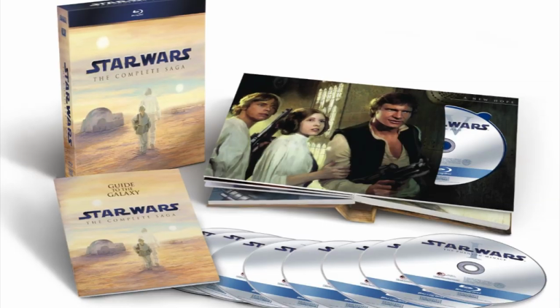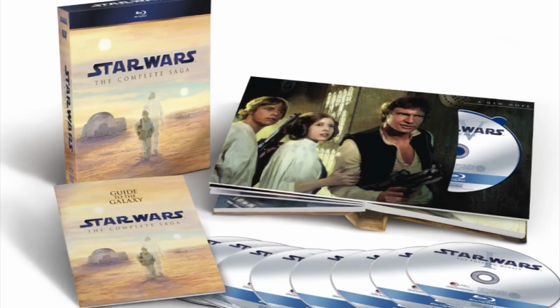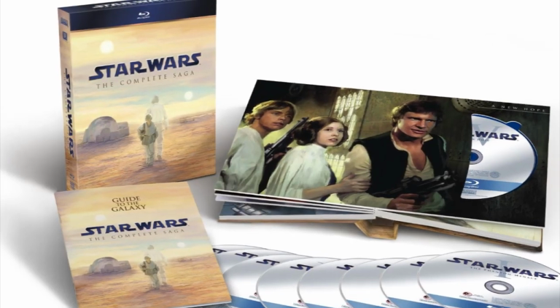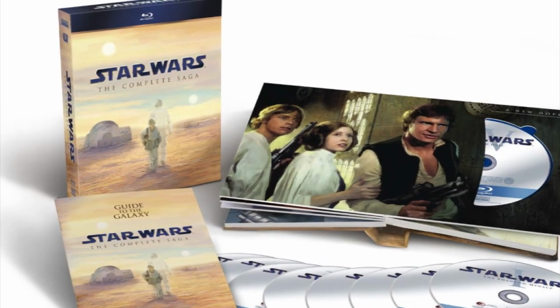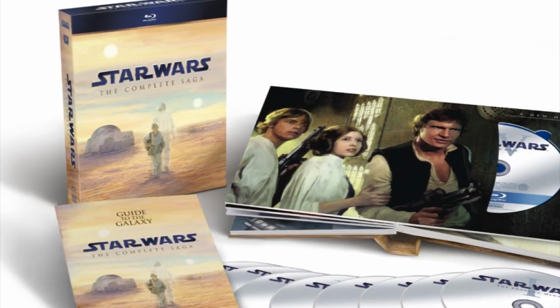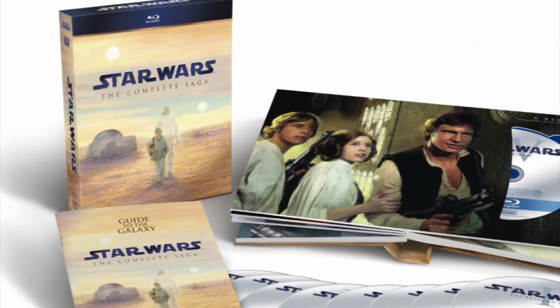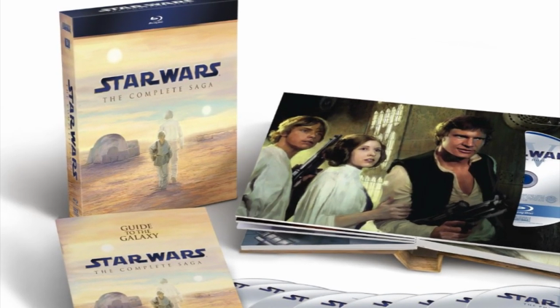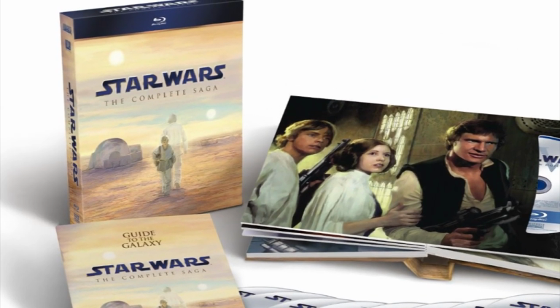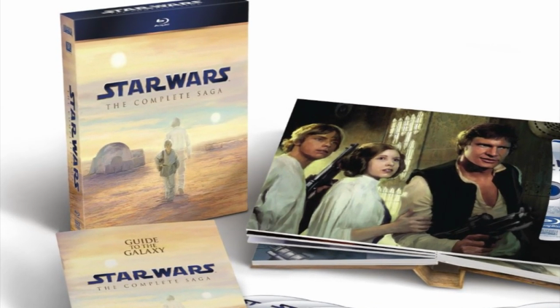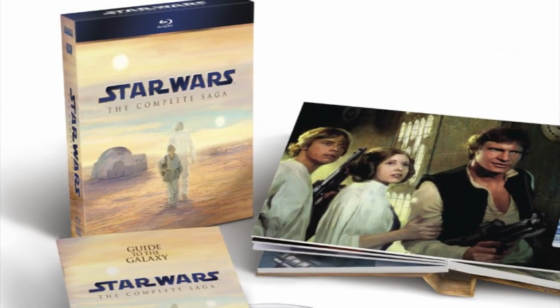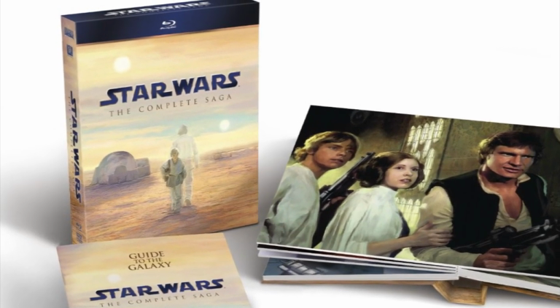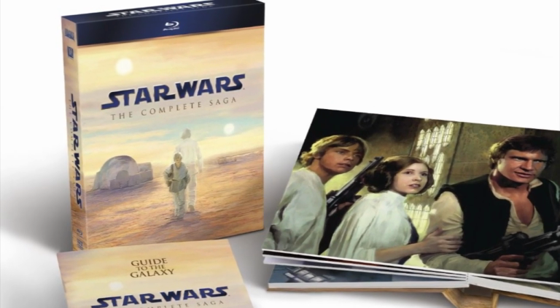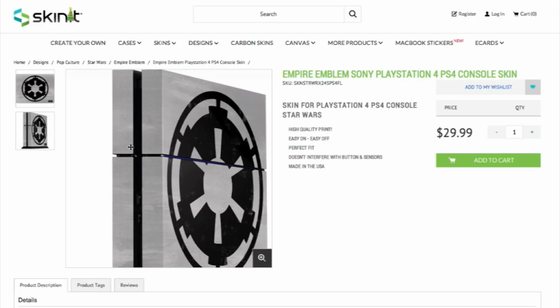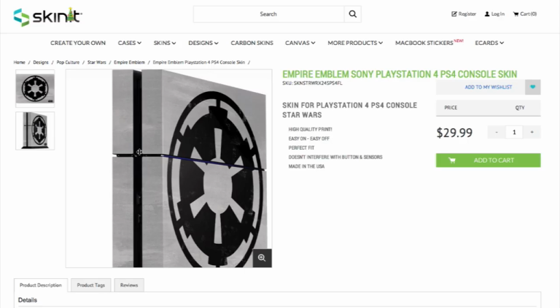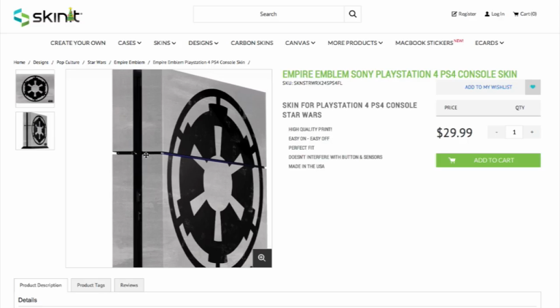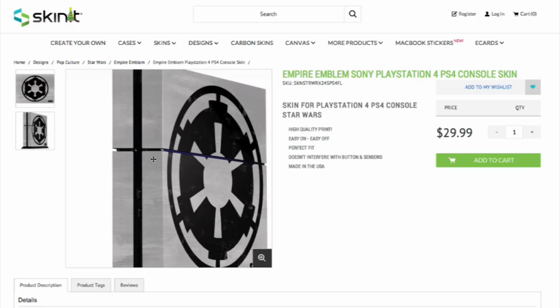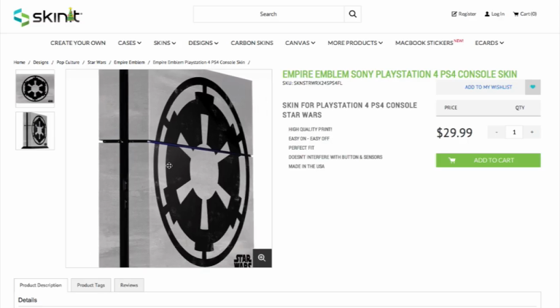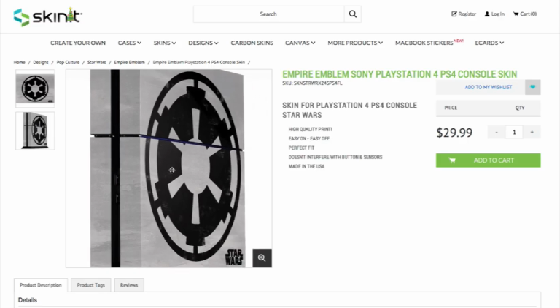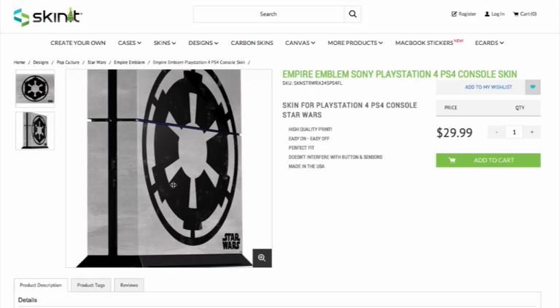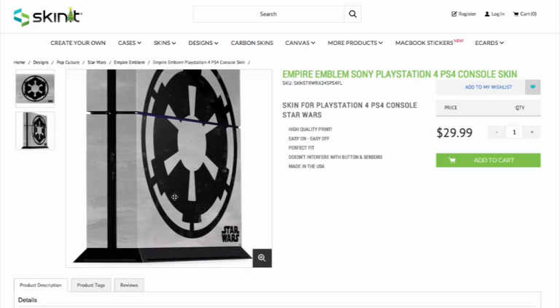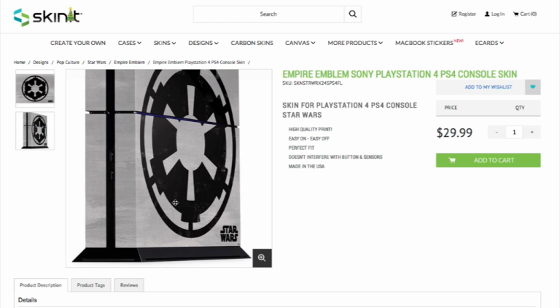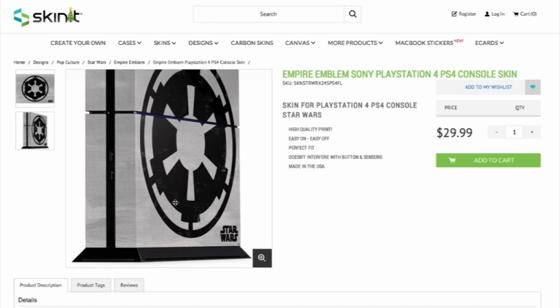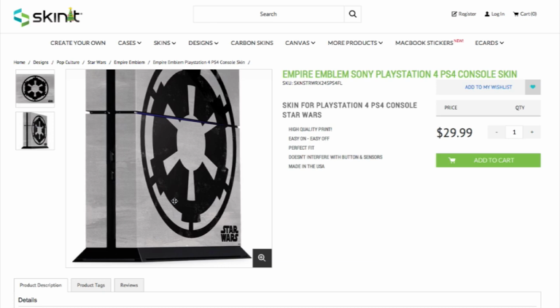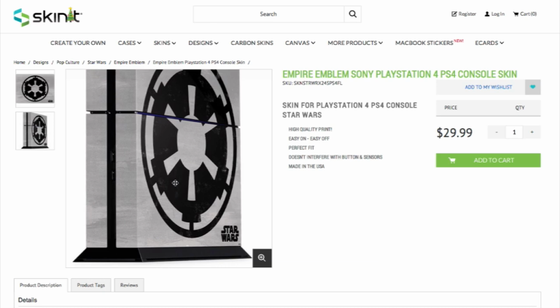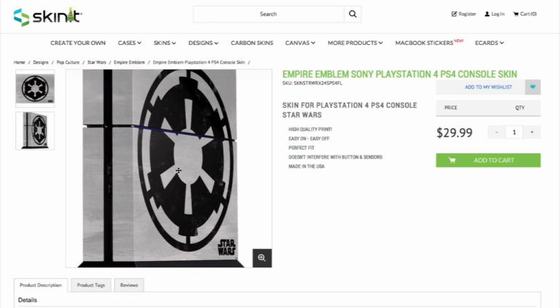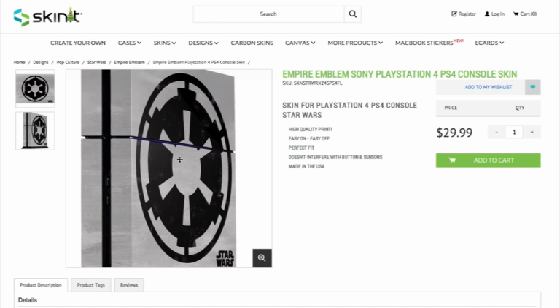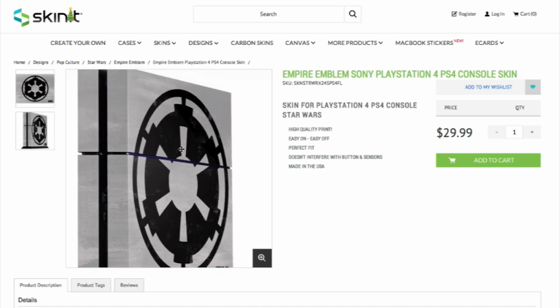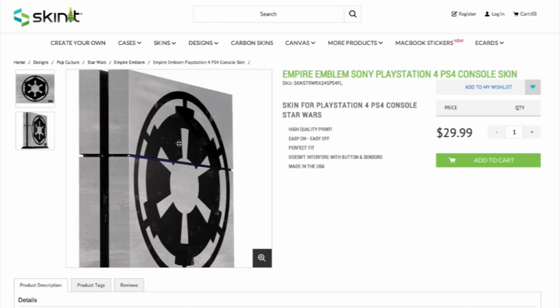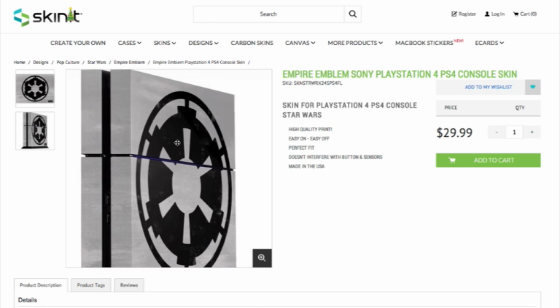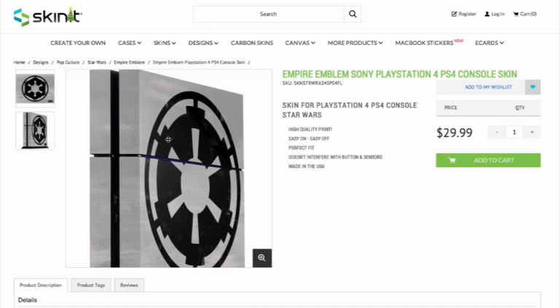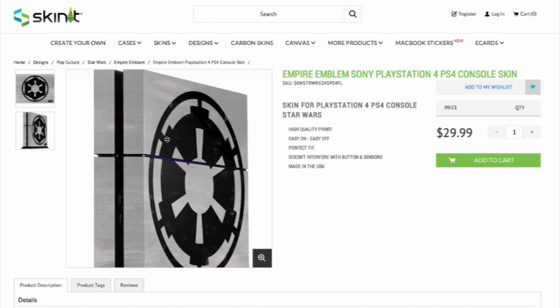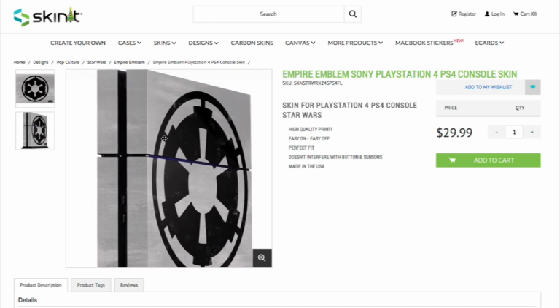Rewatch the complete saga in Blu-ray on your custom-skinned Imperial PS4. Looks like it's time to work off those cookies.